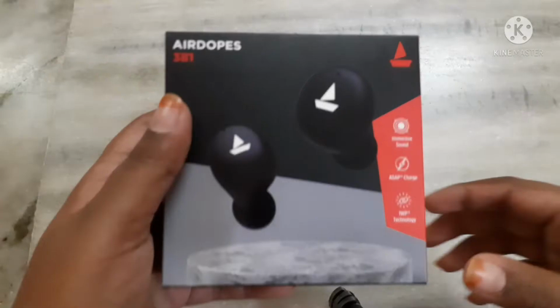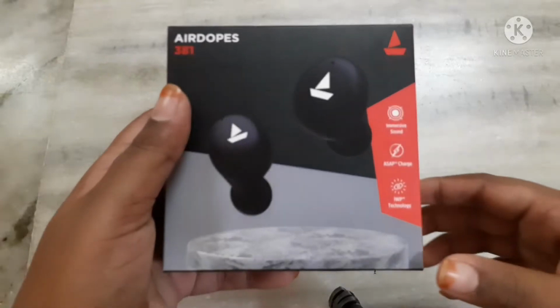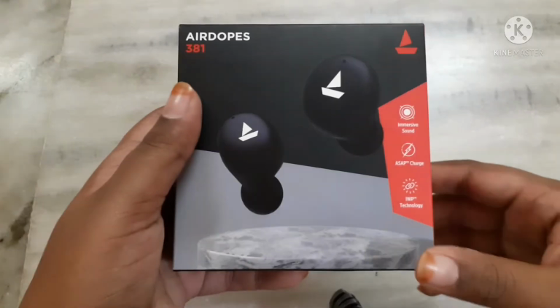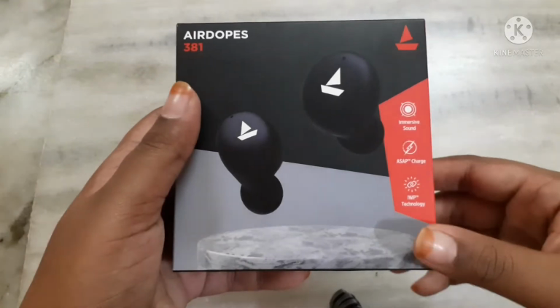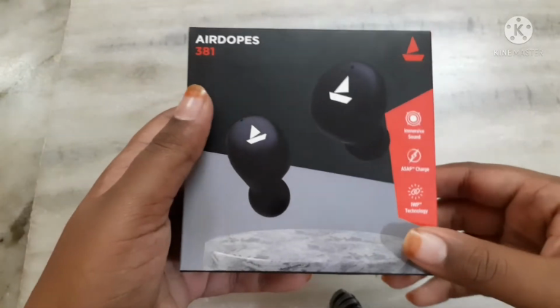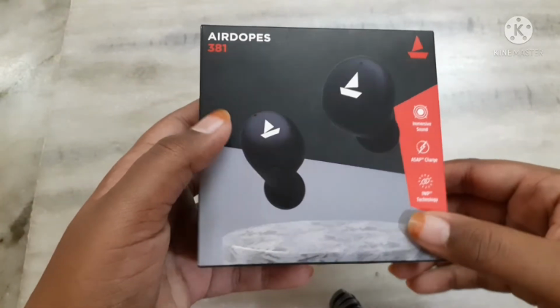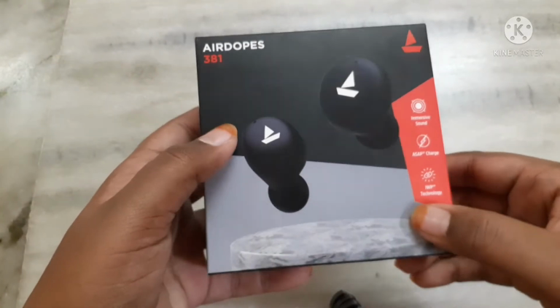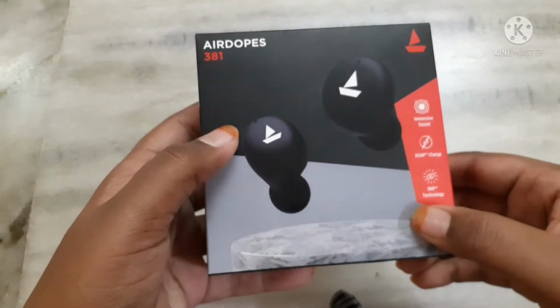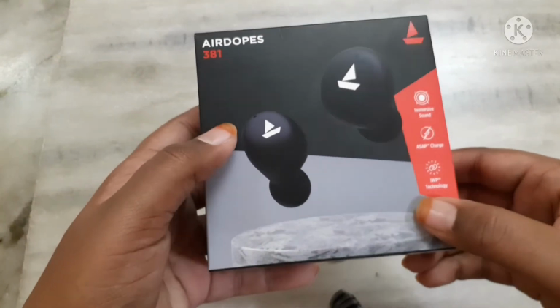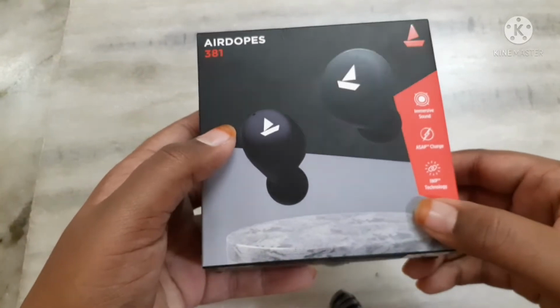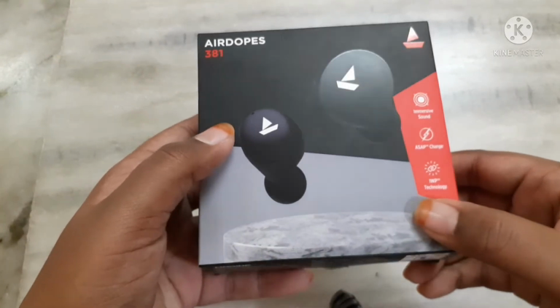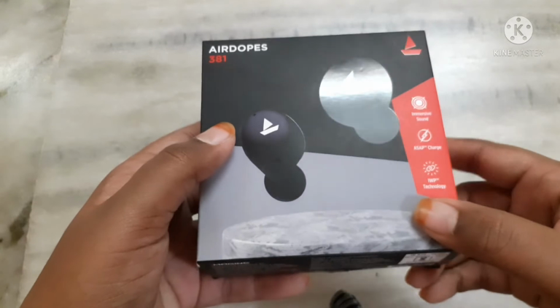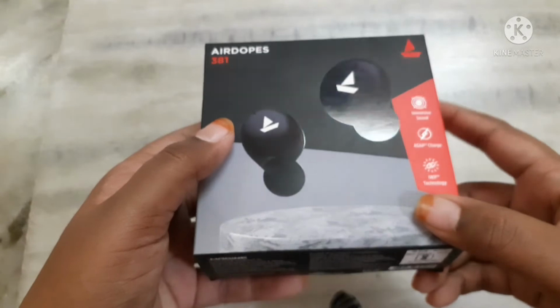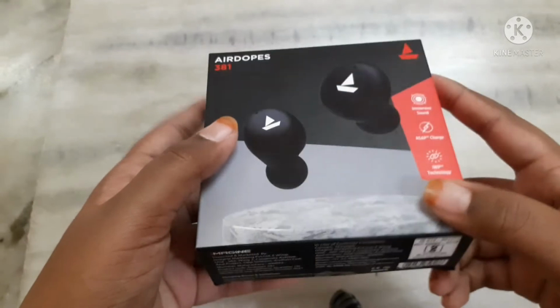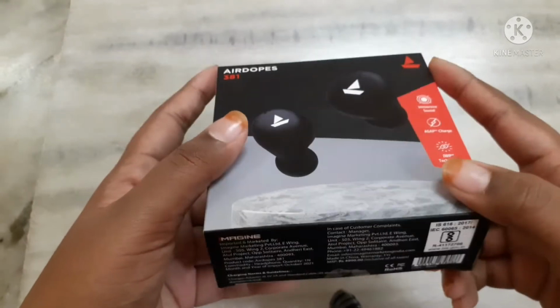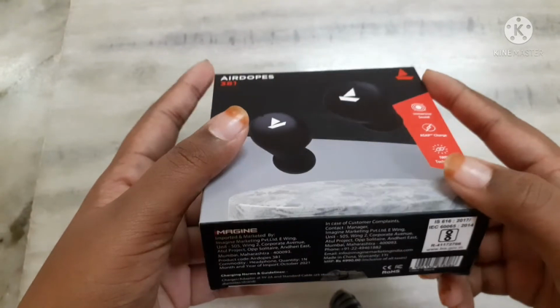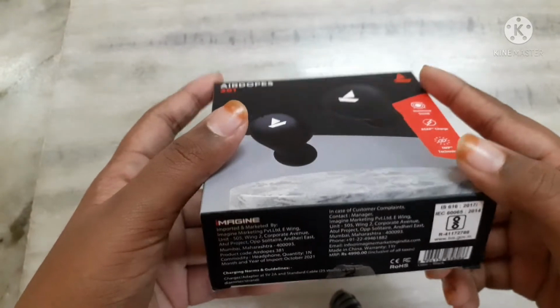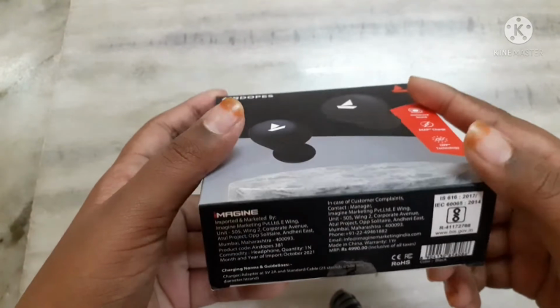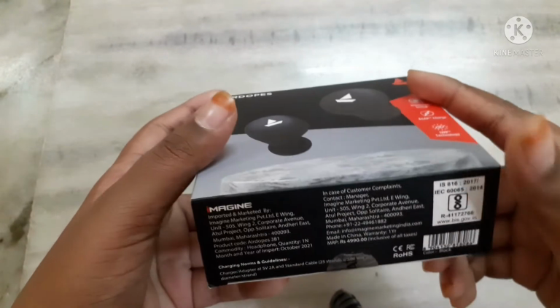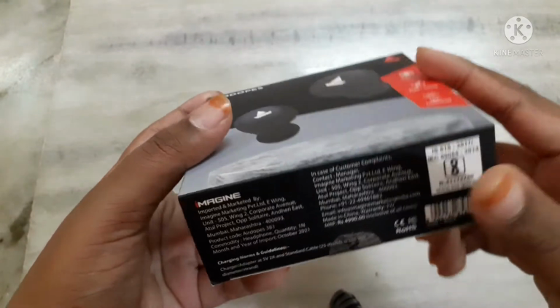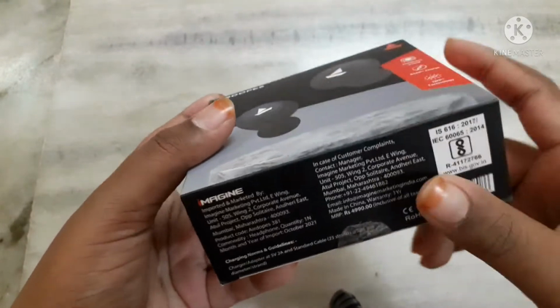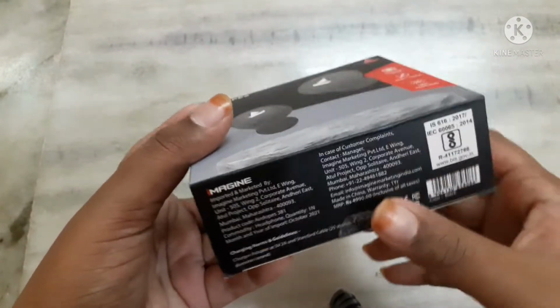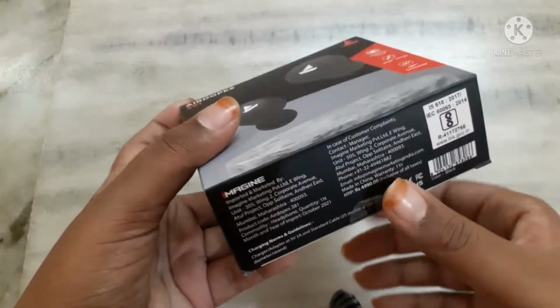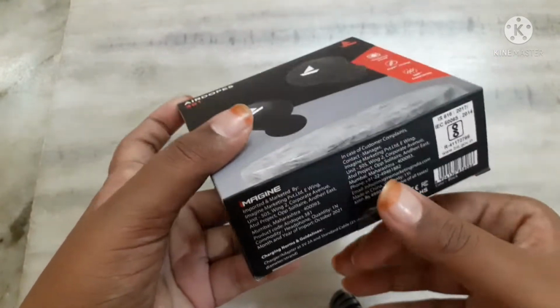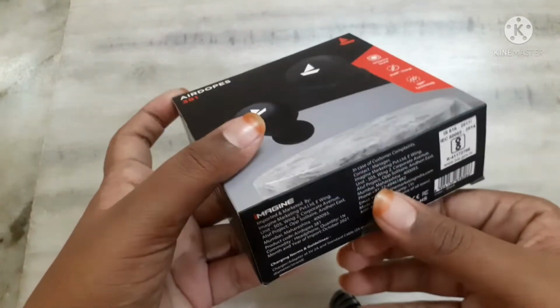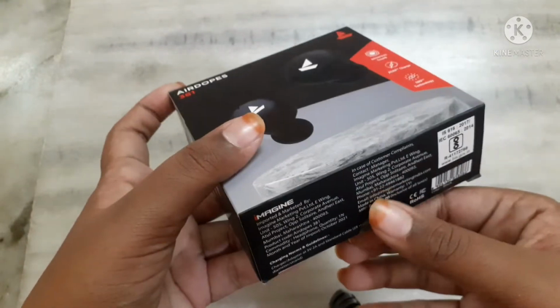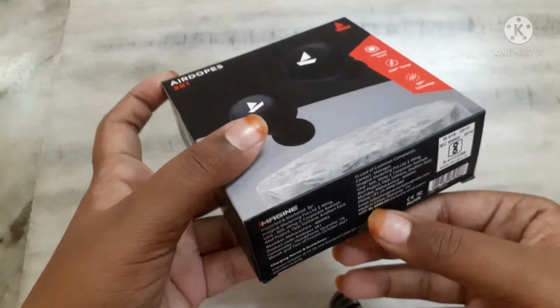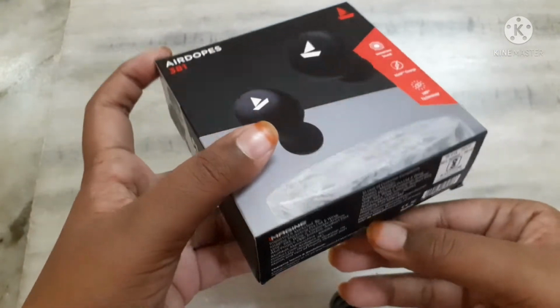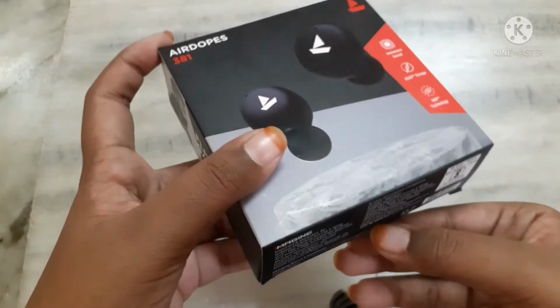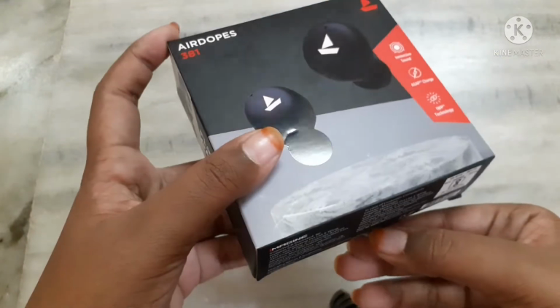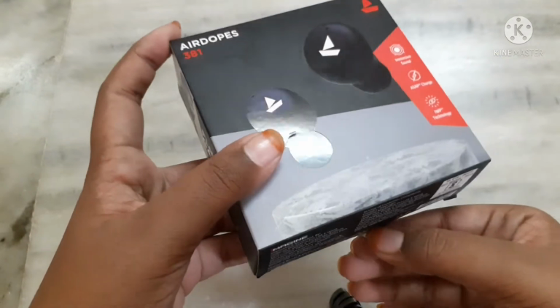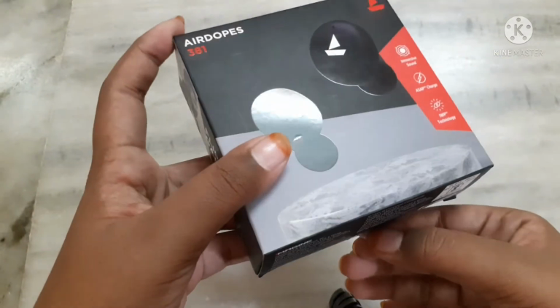Guys, now I am going to open this box. I am eagerly waiting to see the Airdopes.